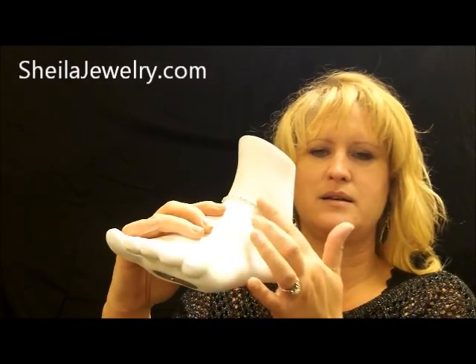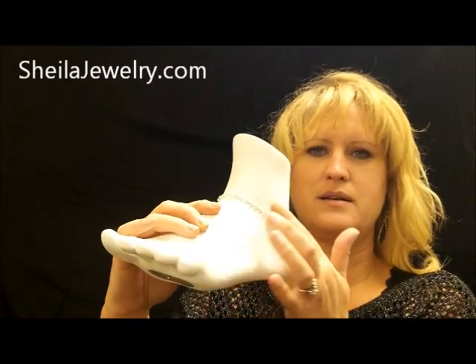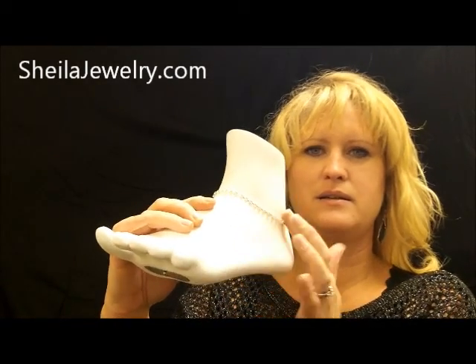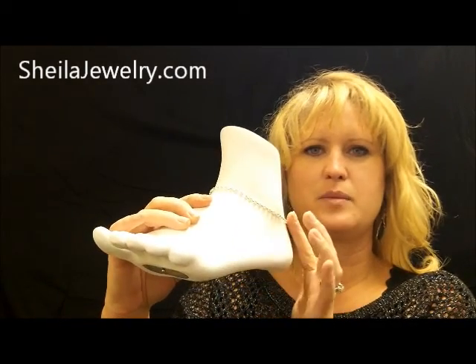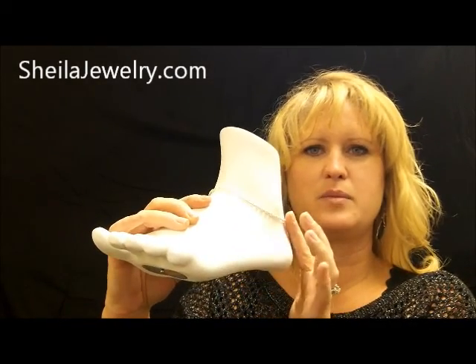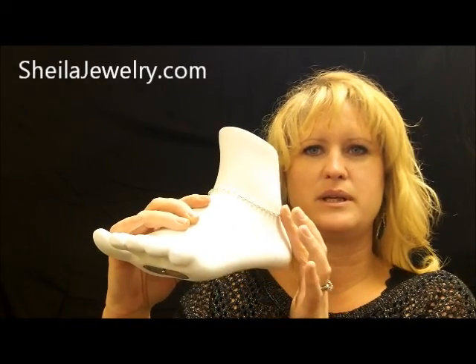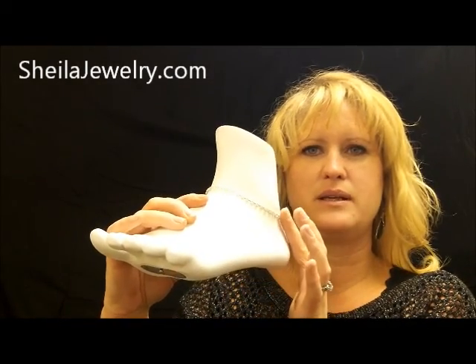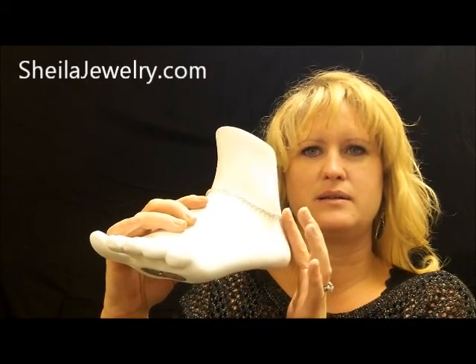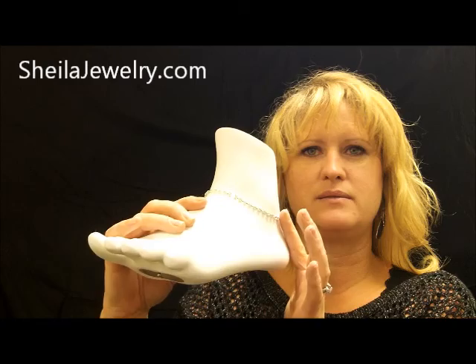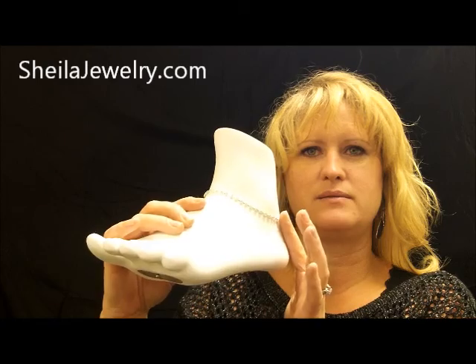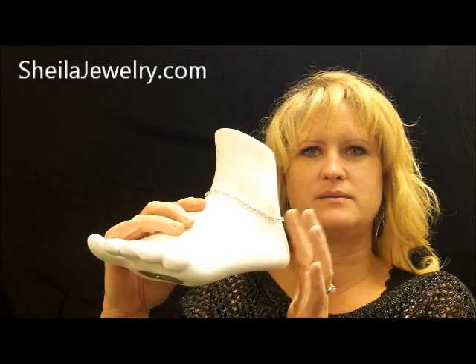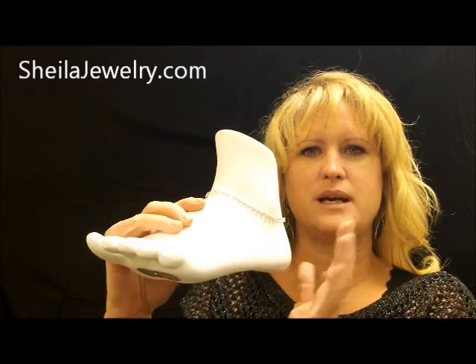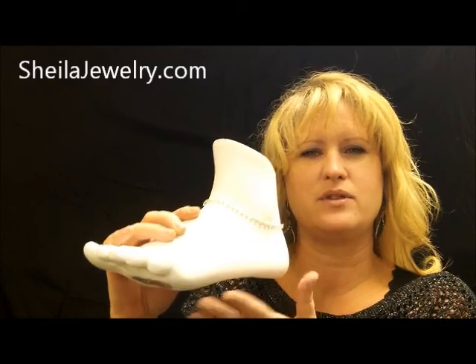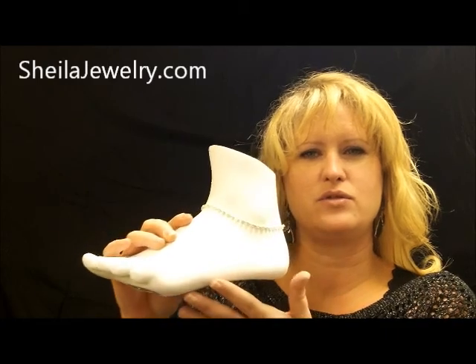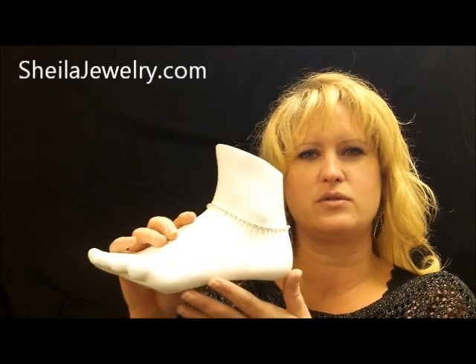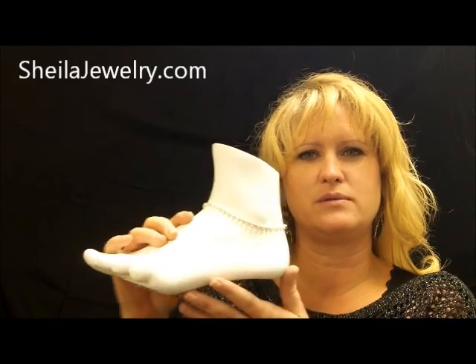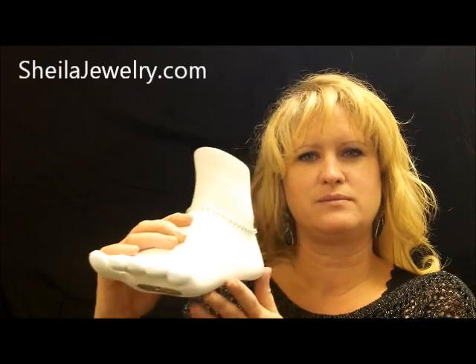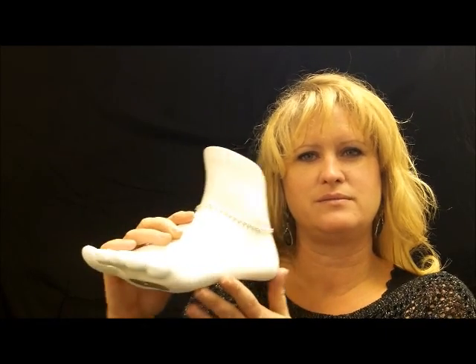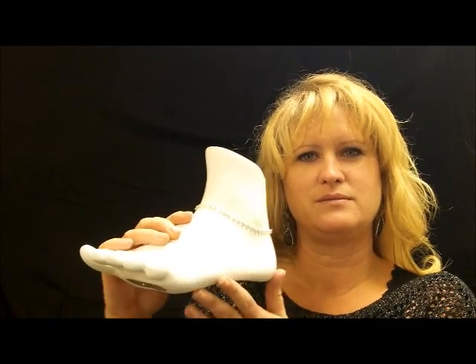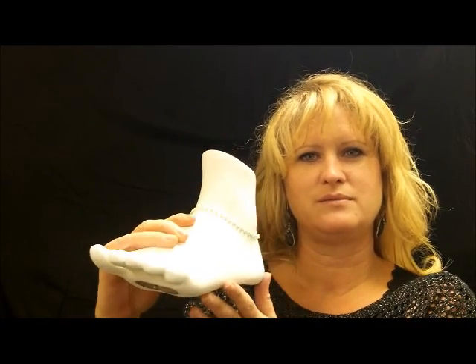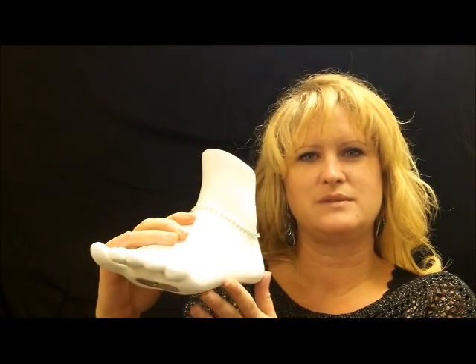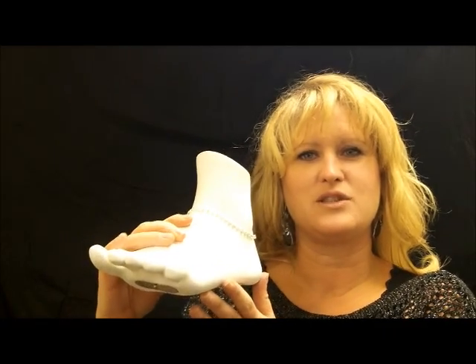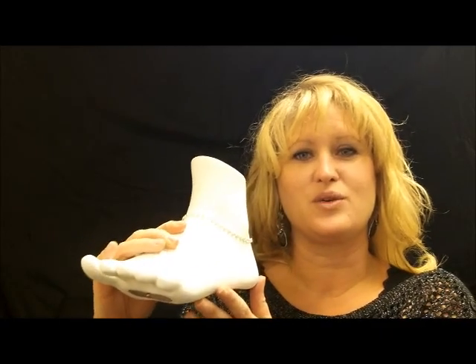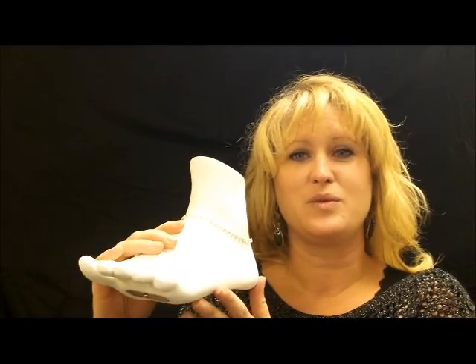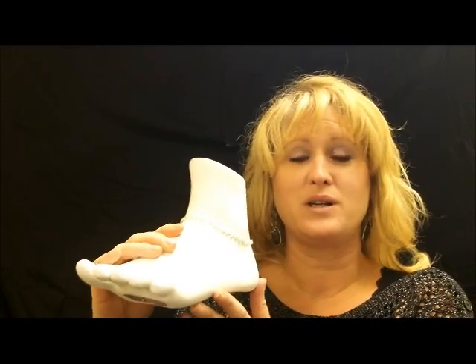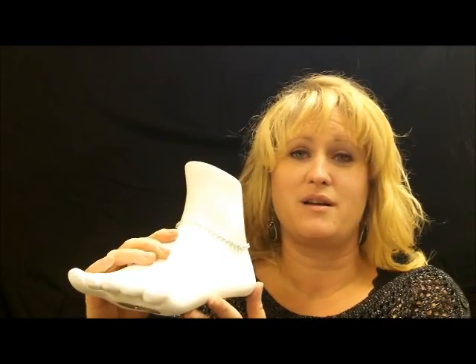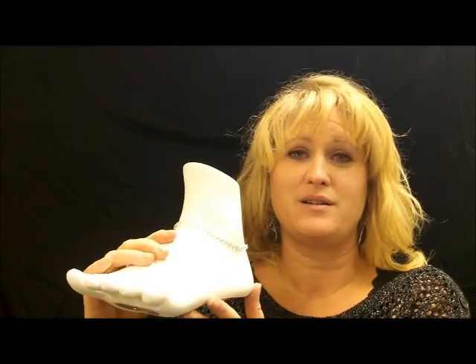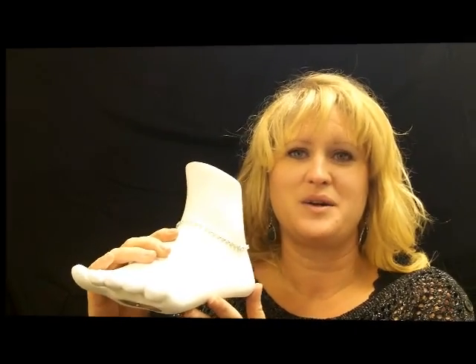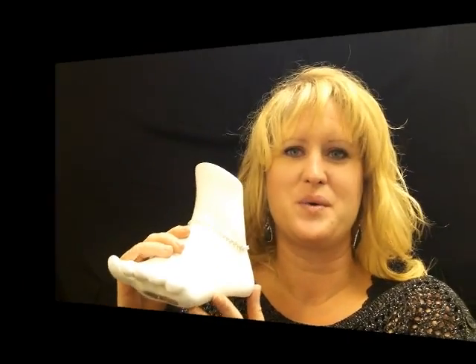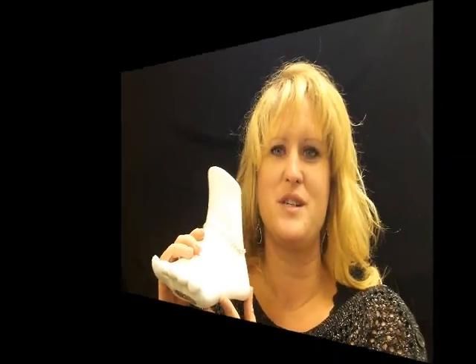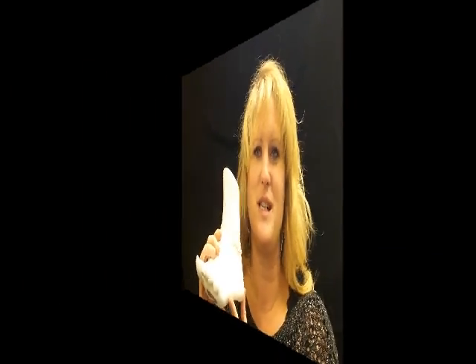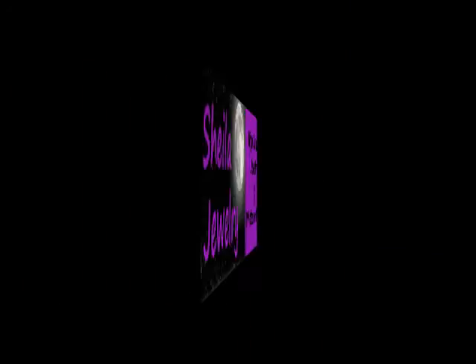A little bit of bling, kind of a neutral. These are only one dollar, ordered today.